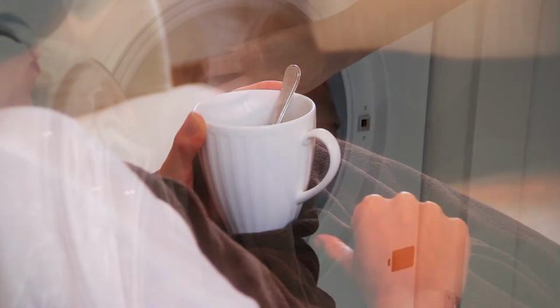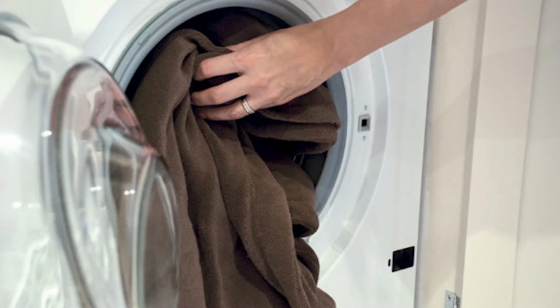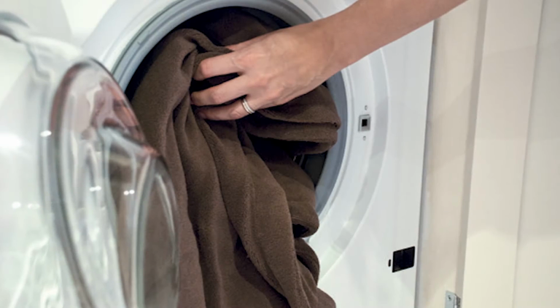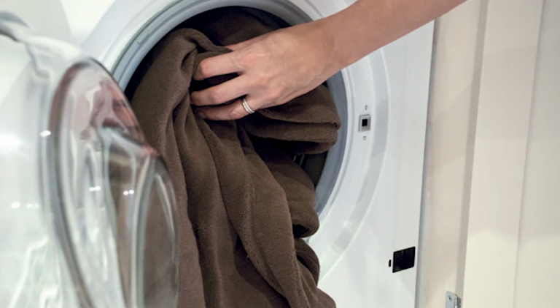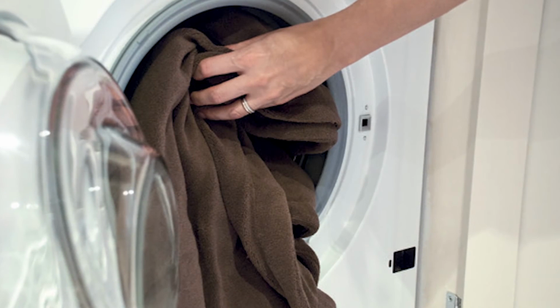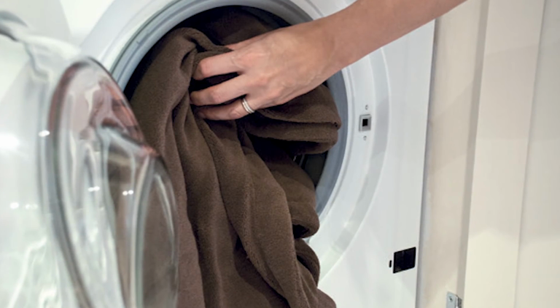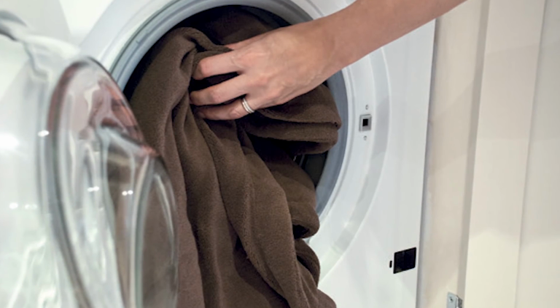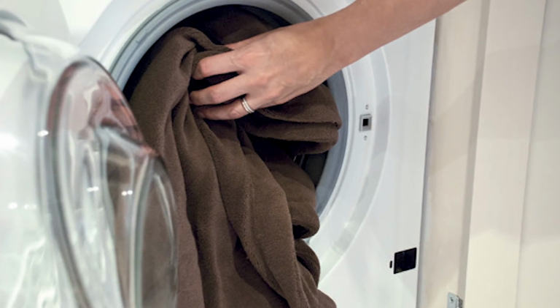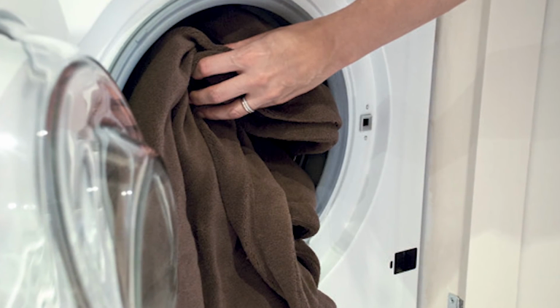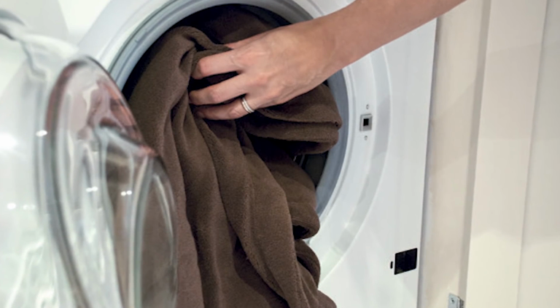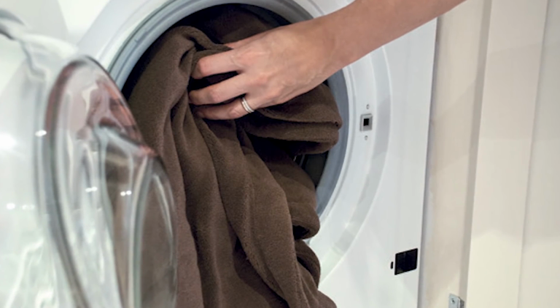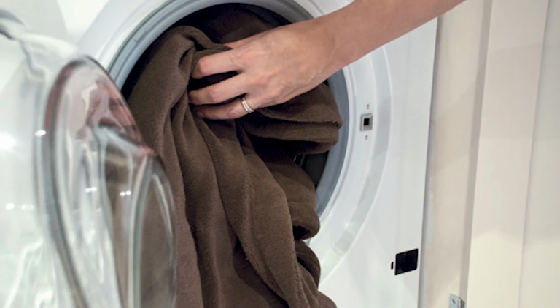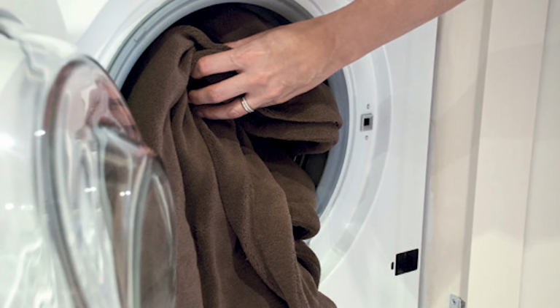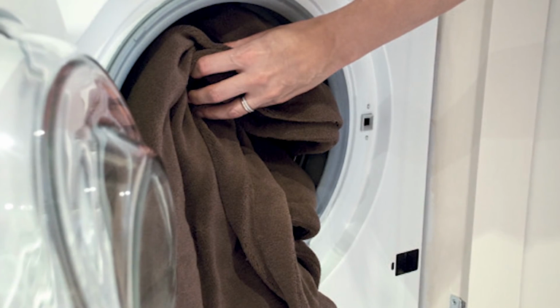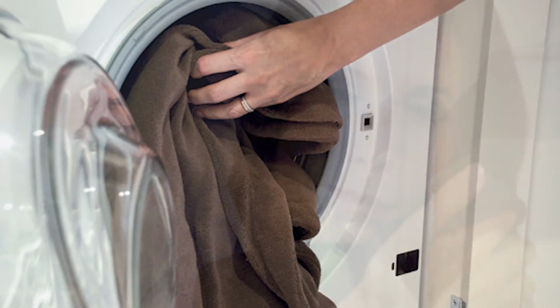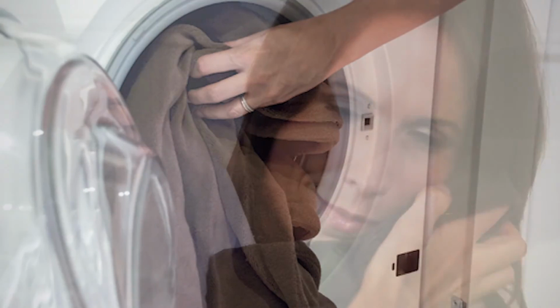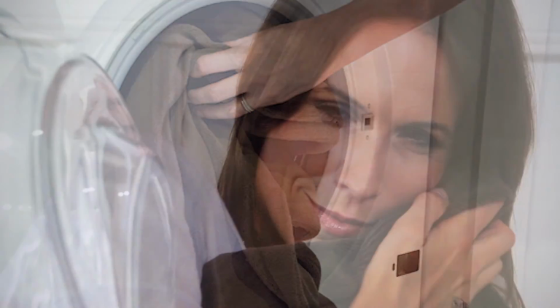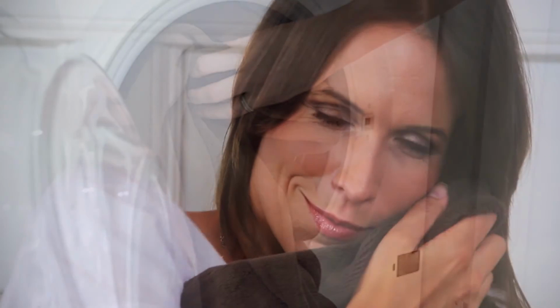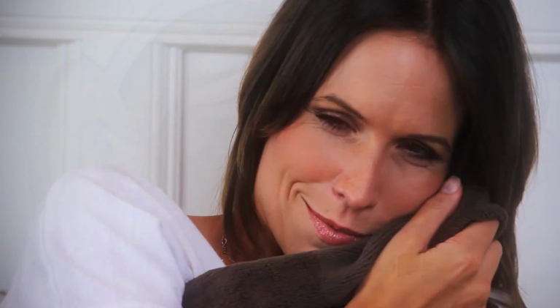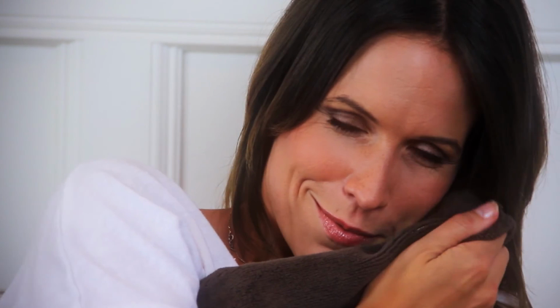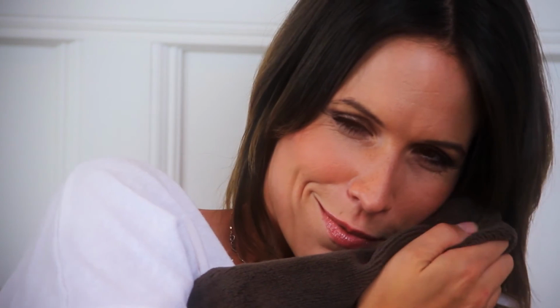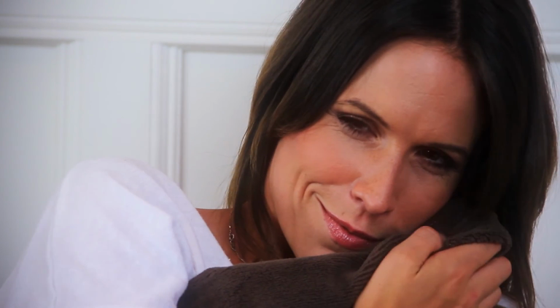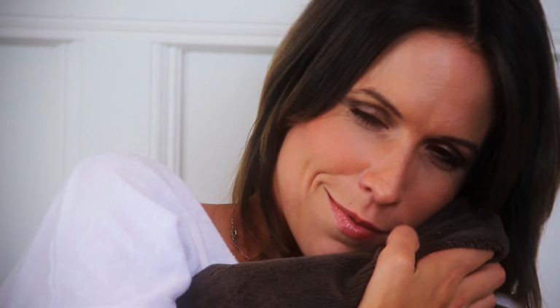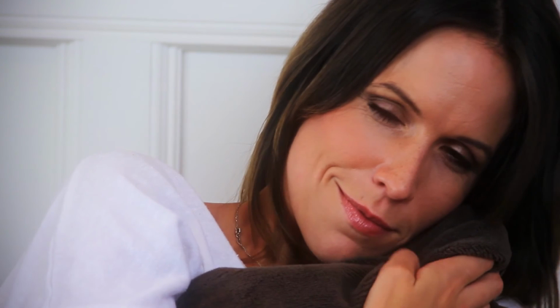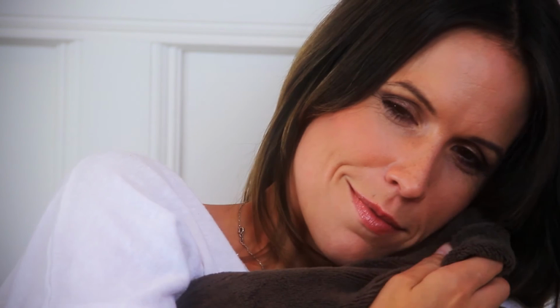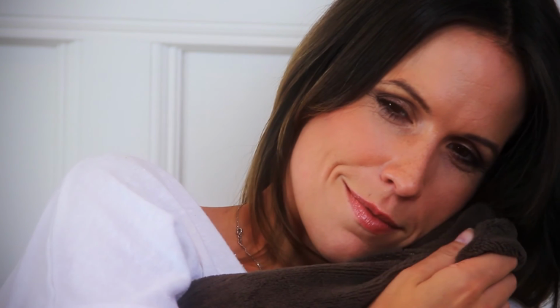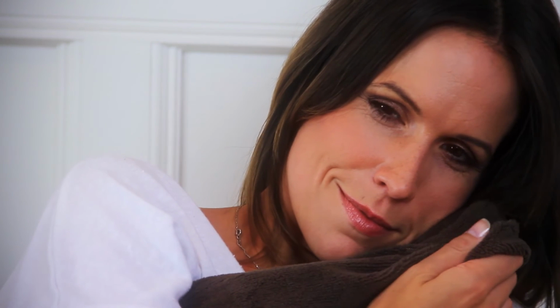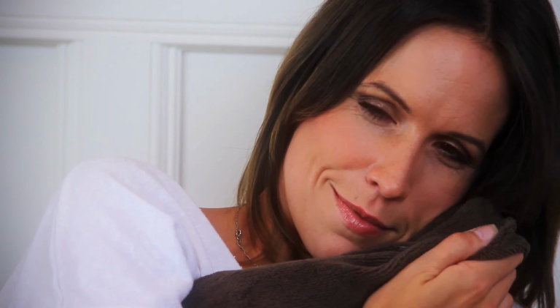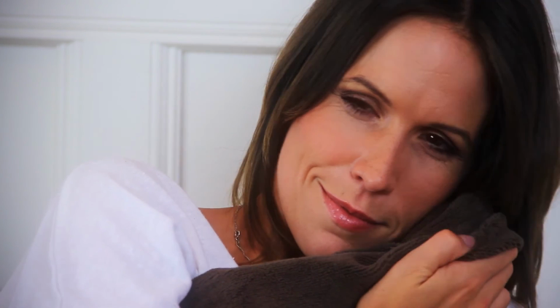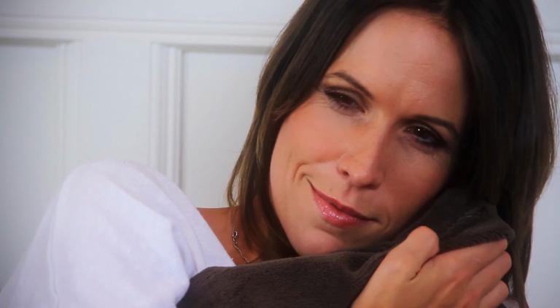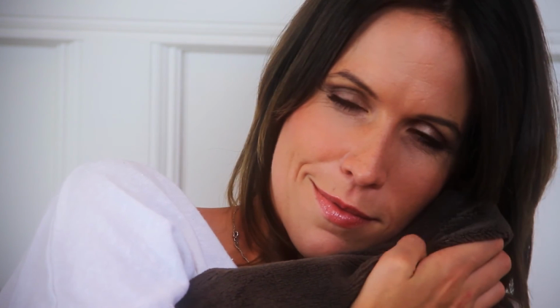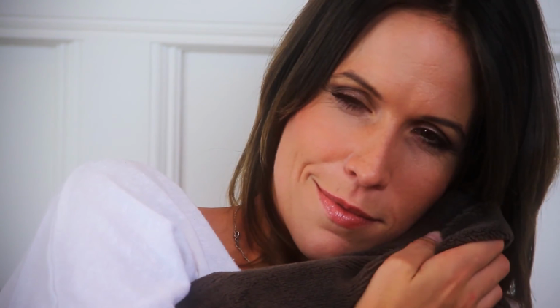The throw is machine washable and tumble dry safe, keeping it clean and fresh all year round.